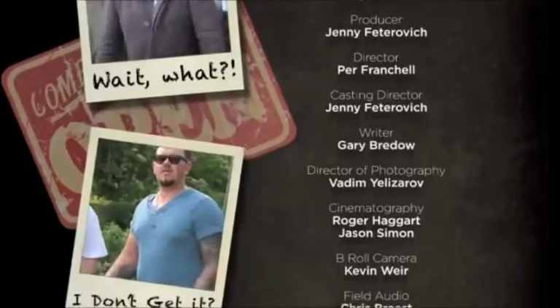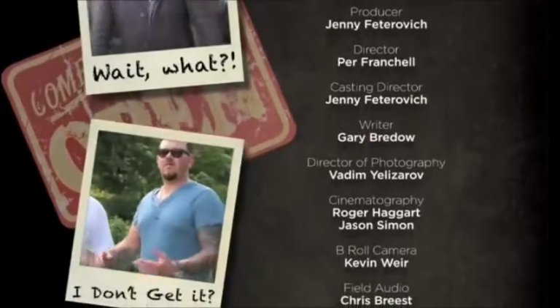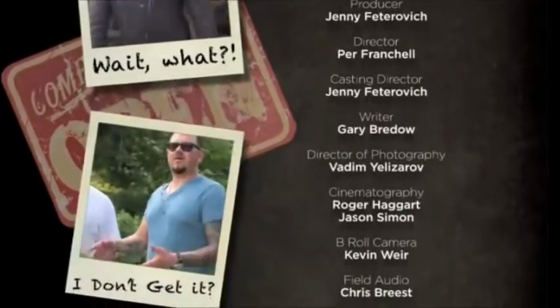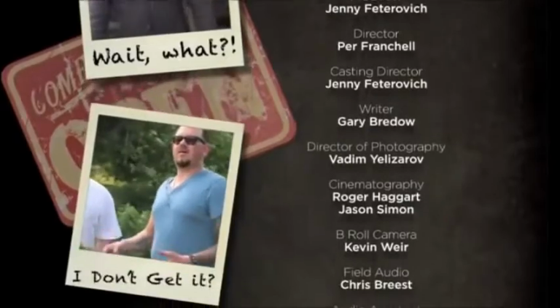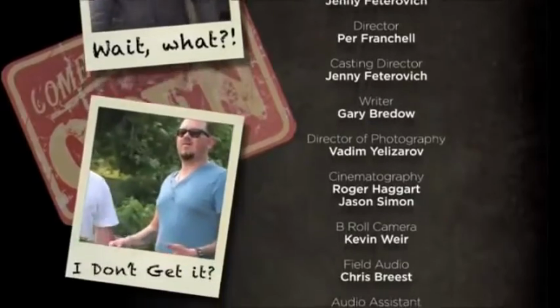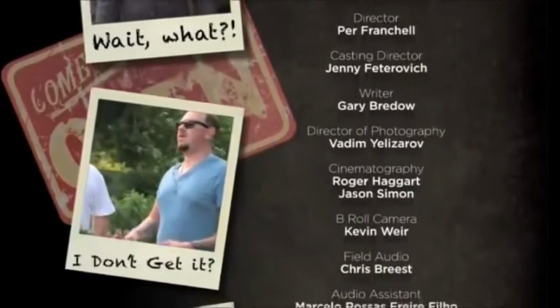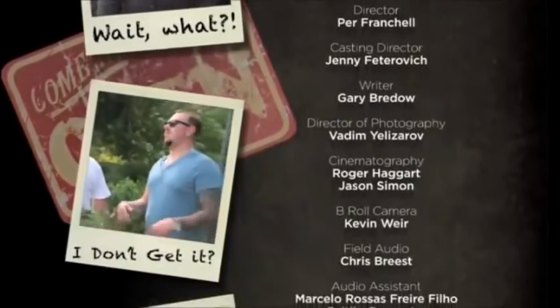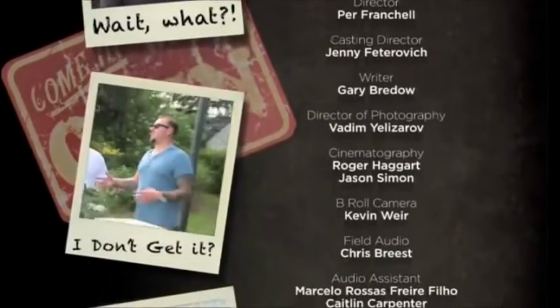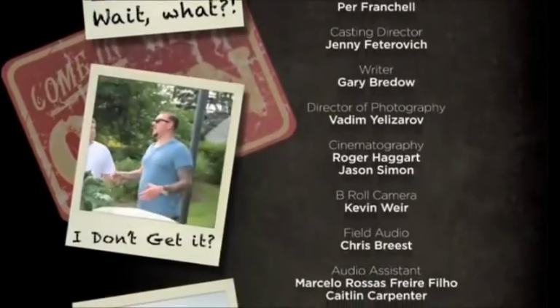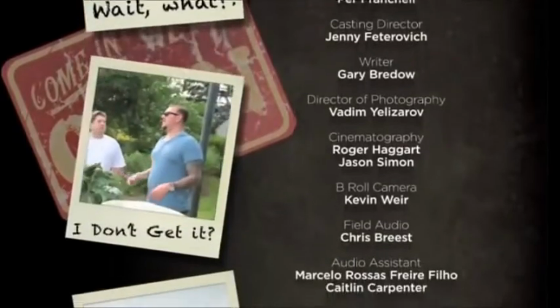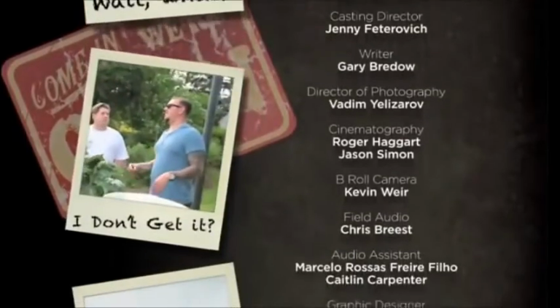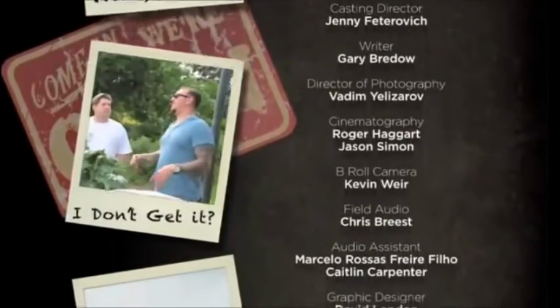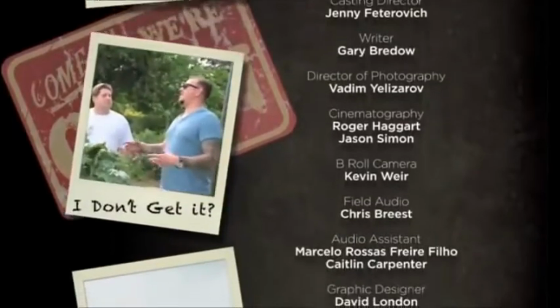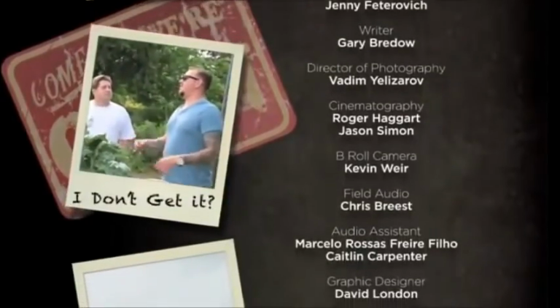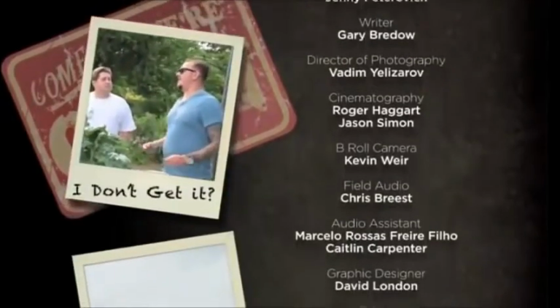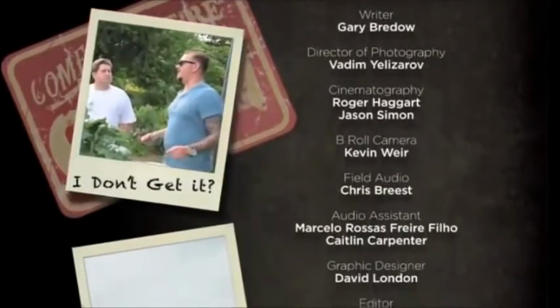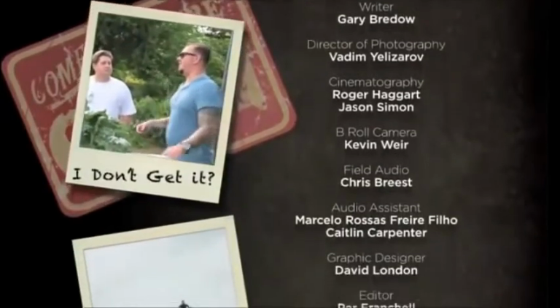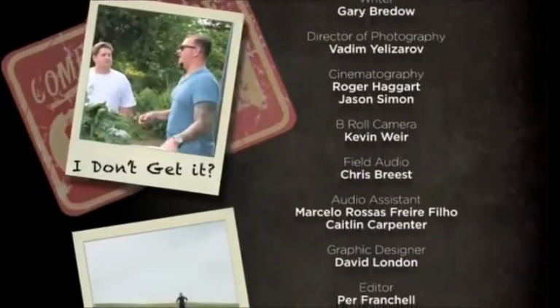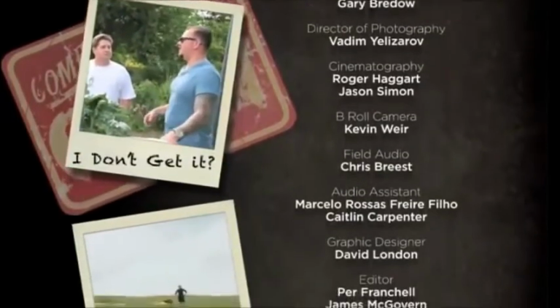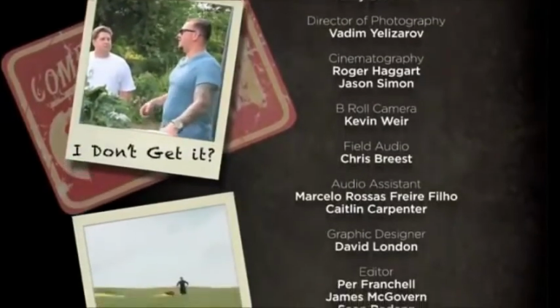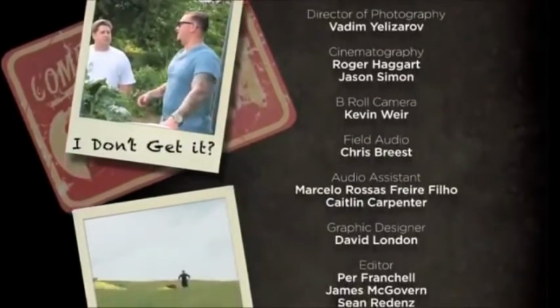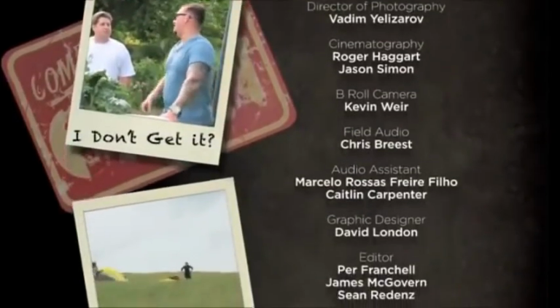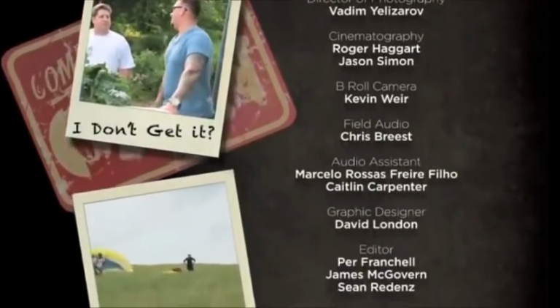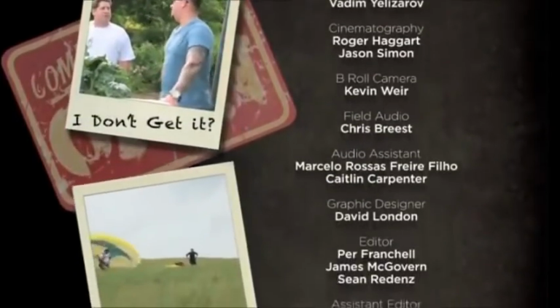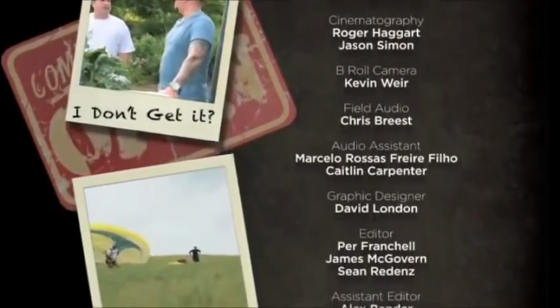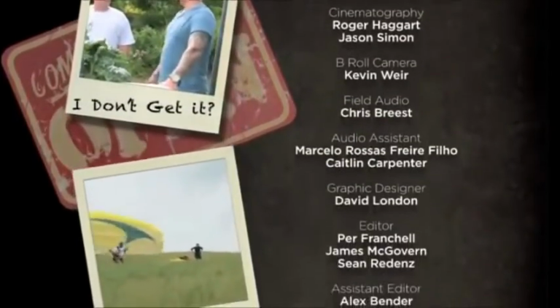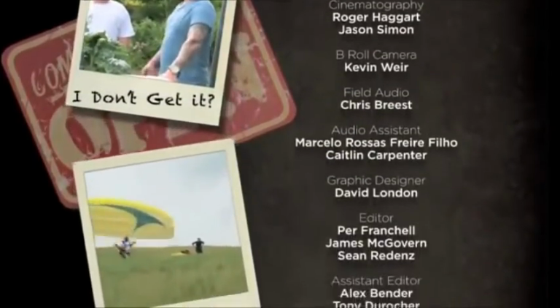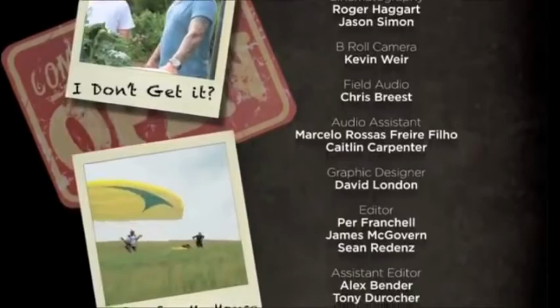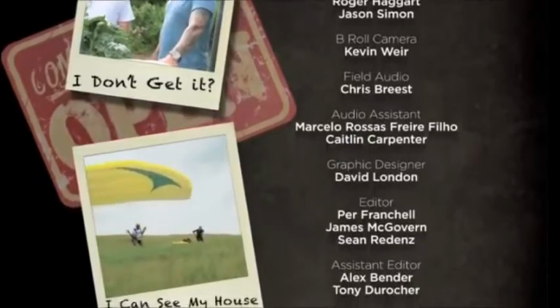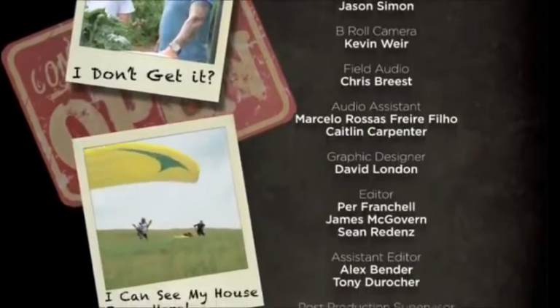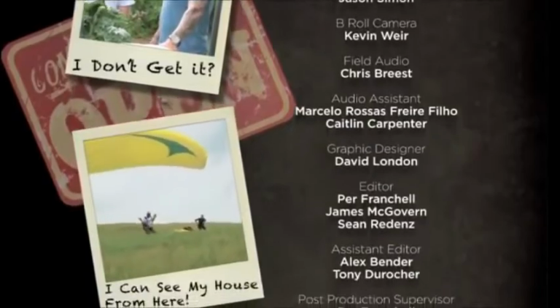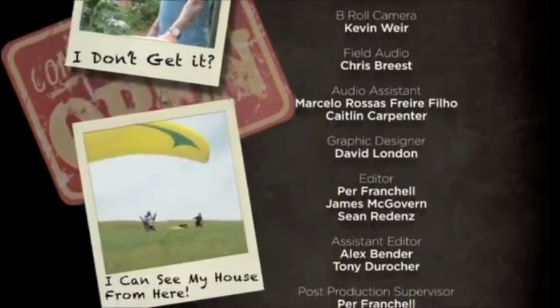What do you call organic food? What did they call organic food in 1950? No idea. Food. Exactly.